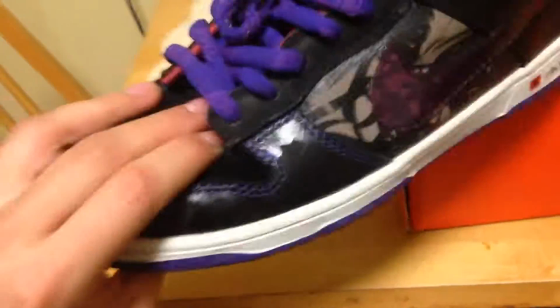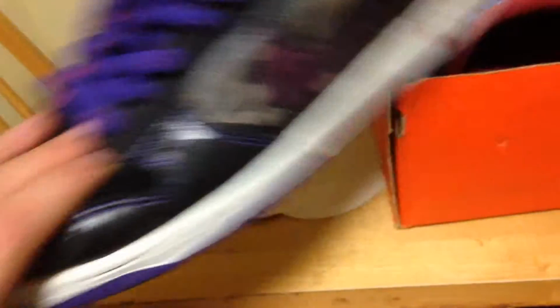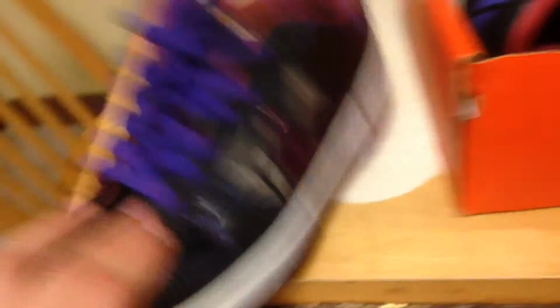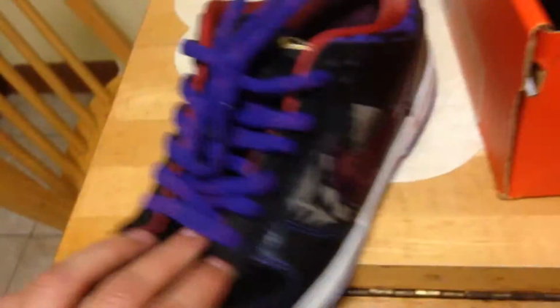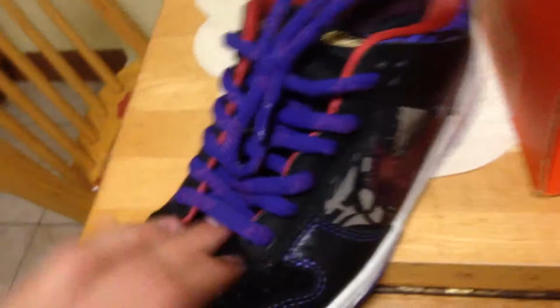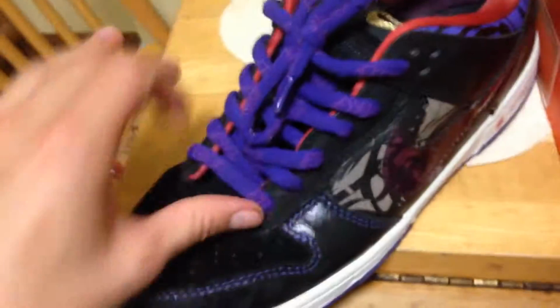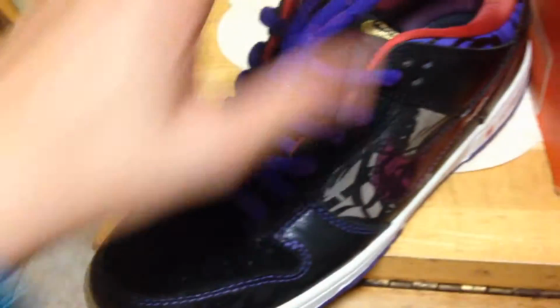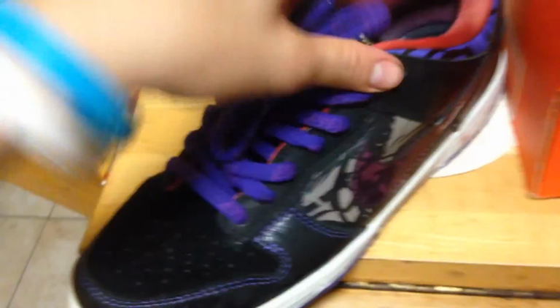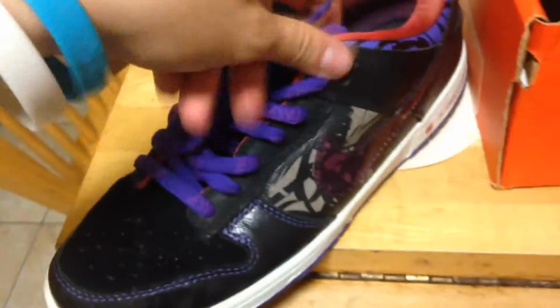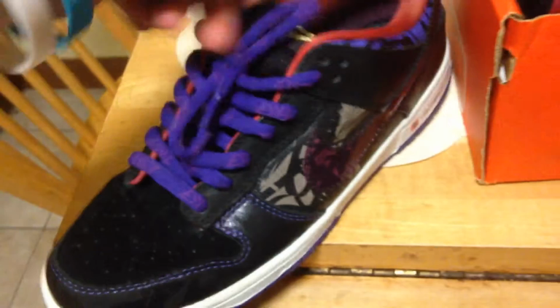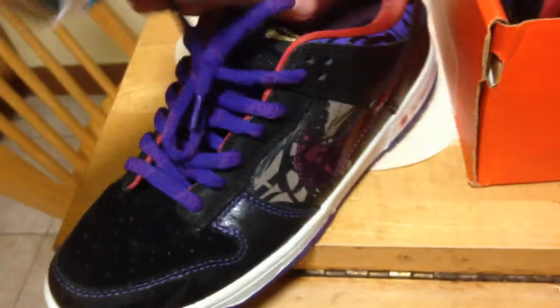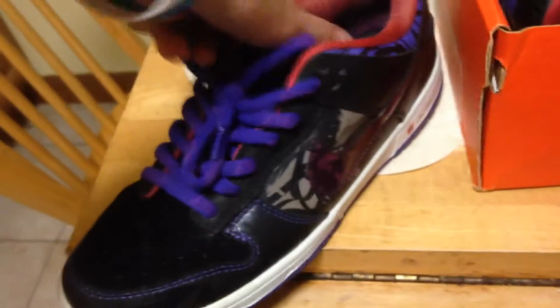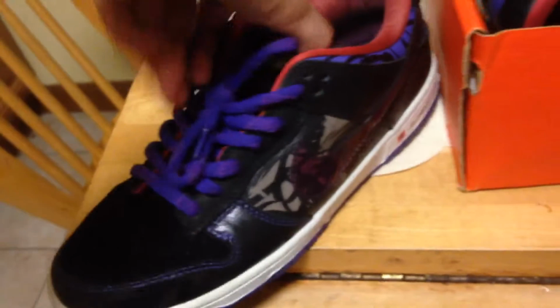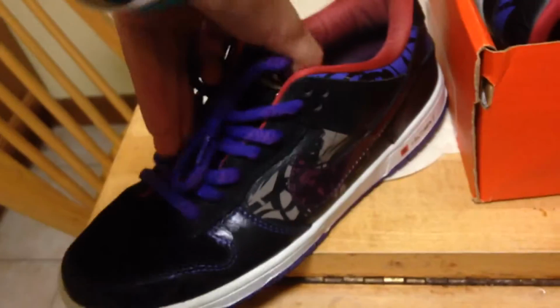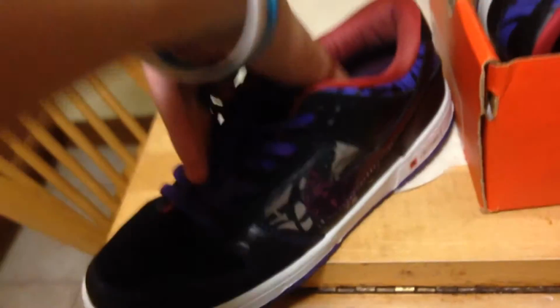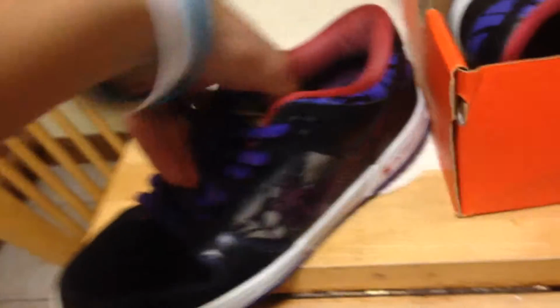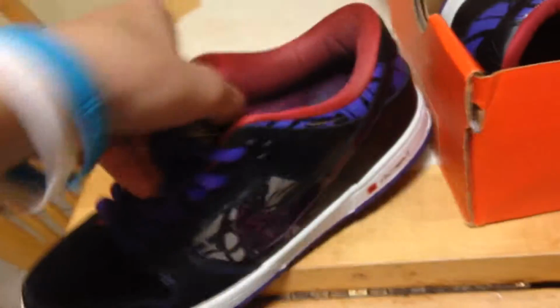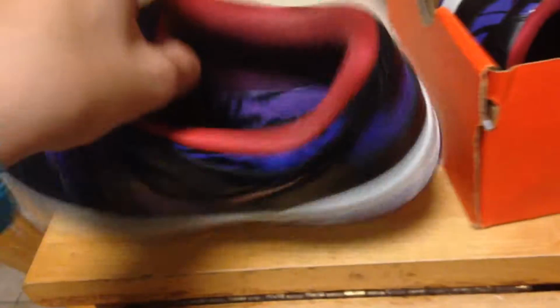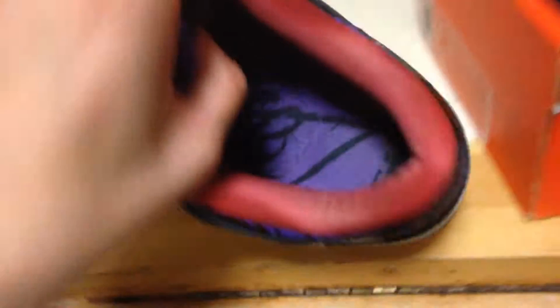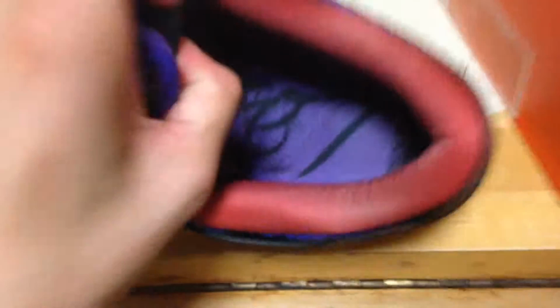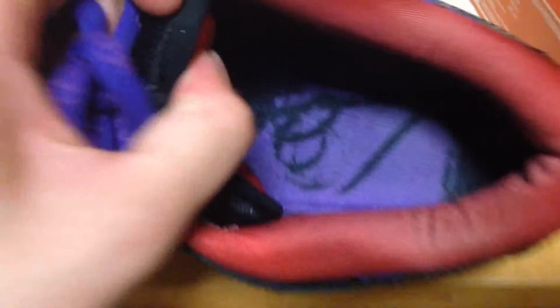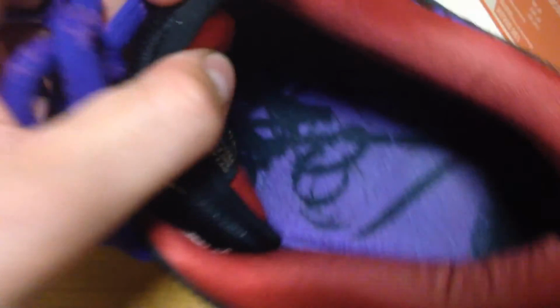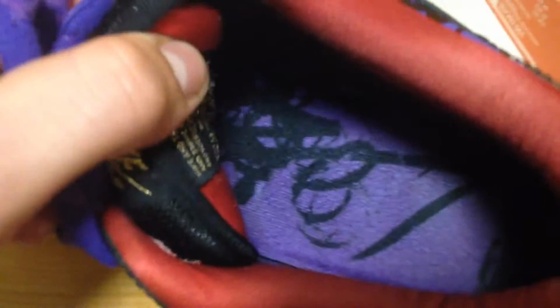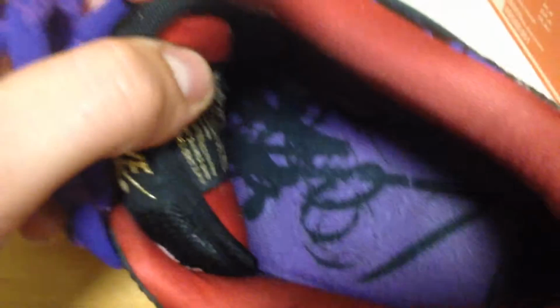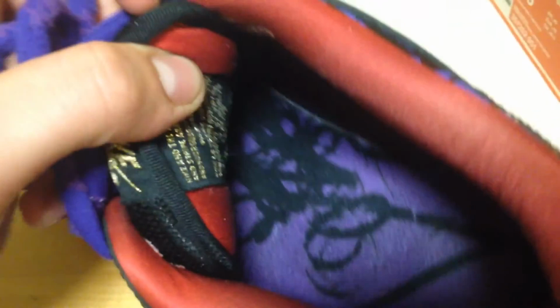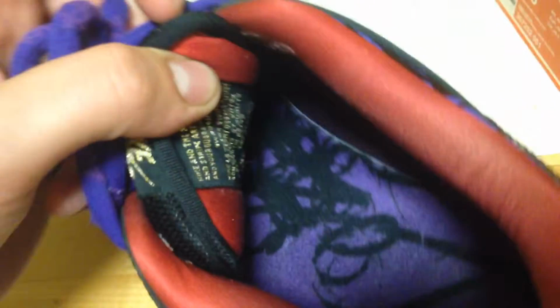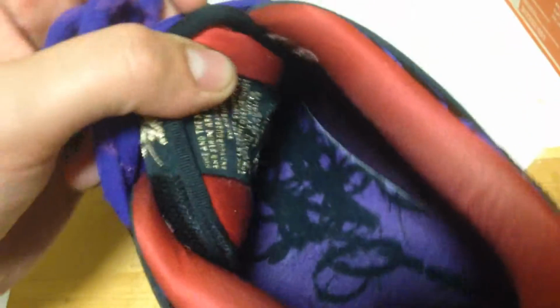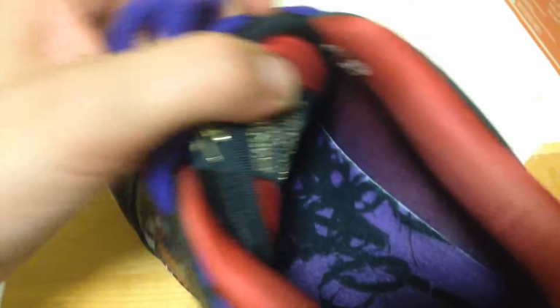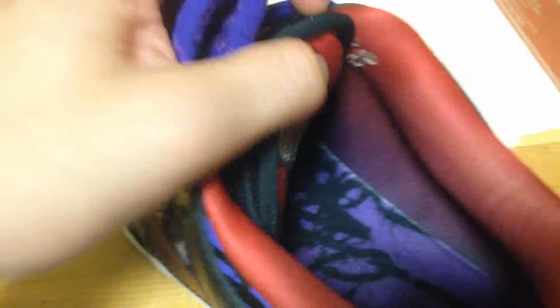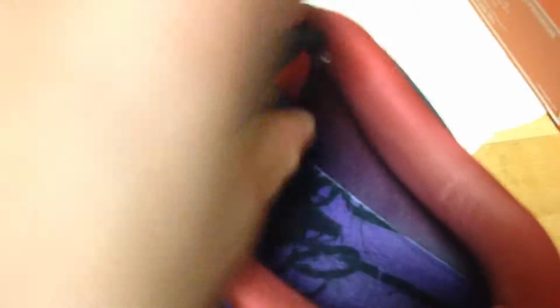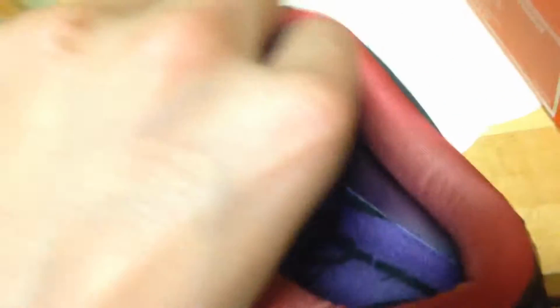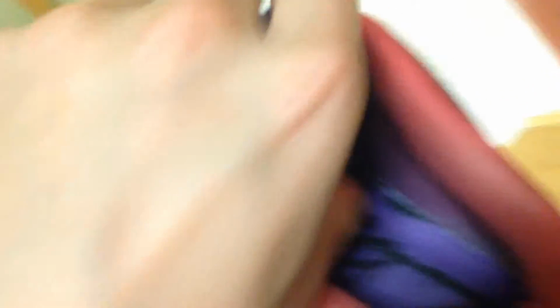Really nice shoe. Insoles, you know, it has a design, whatever.